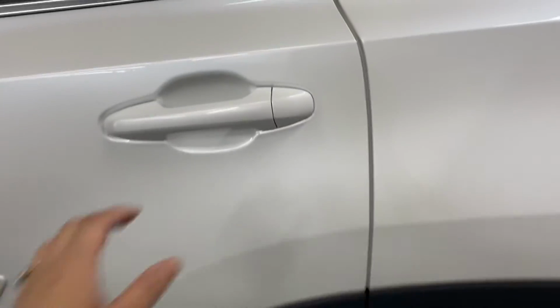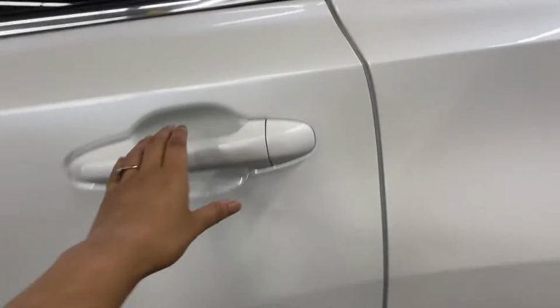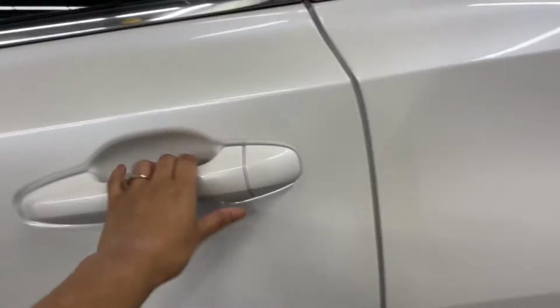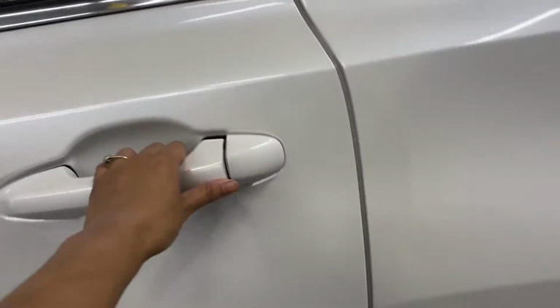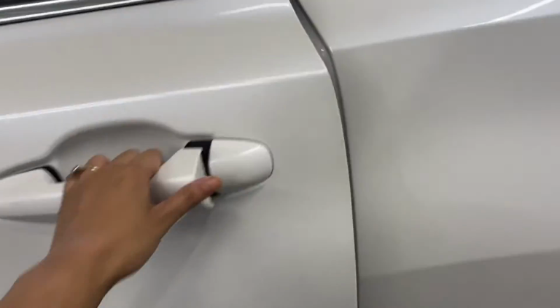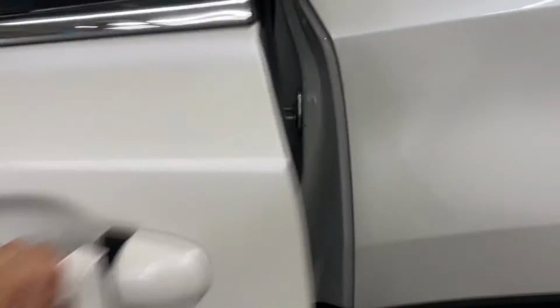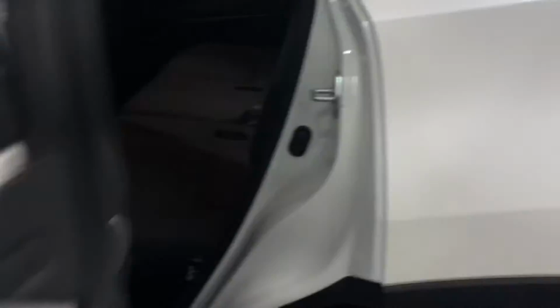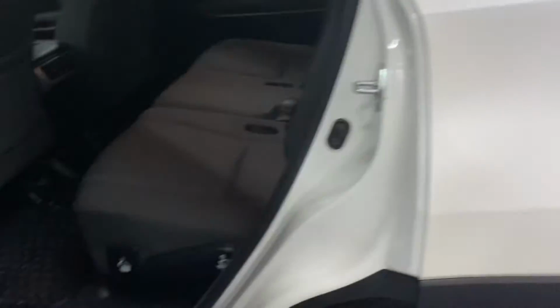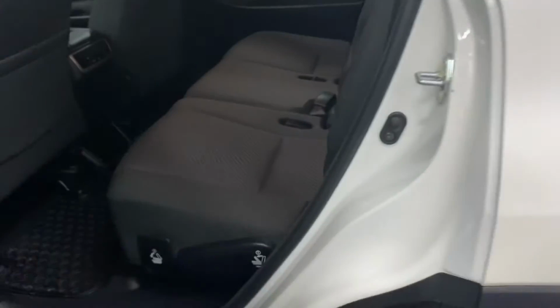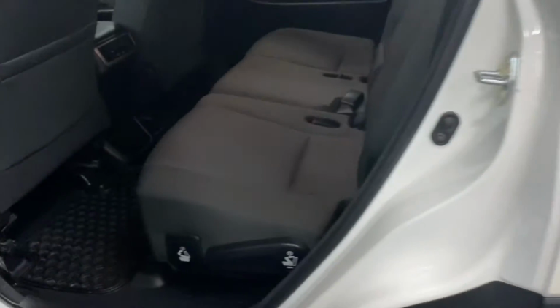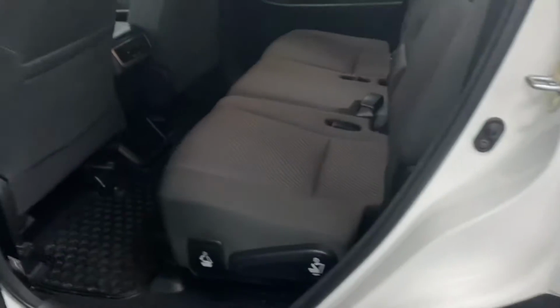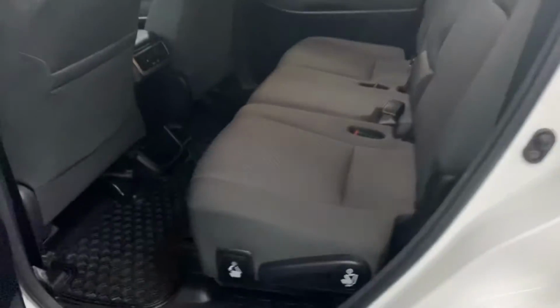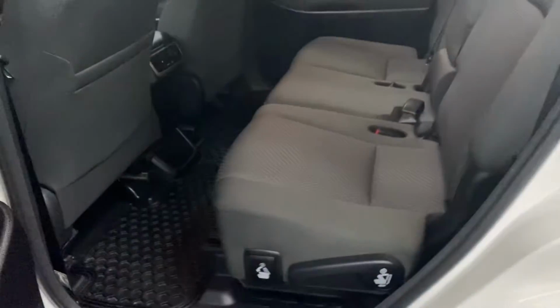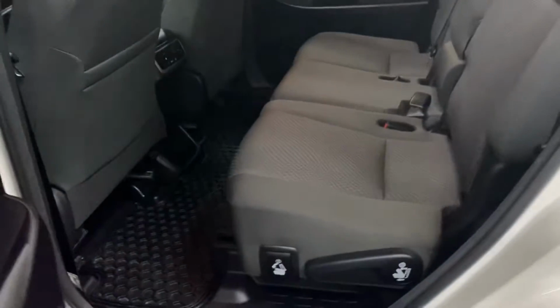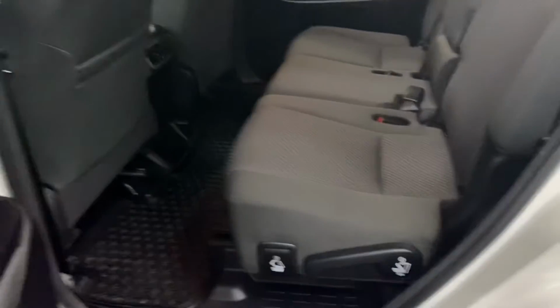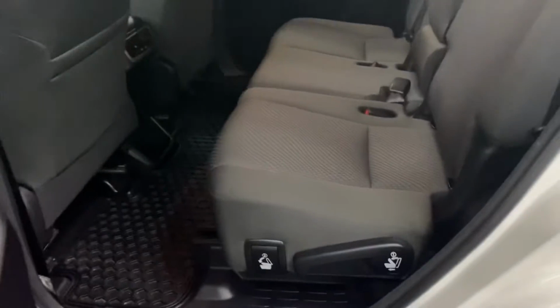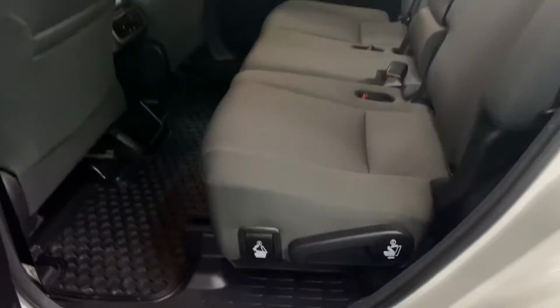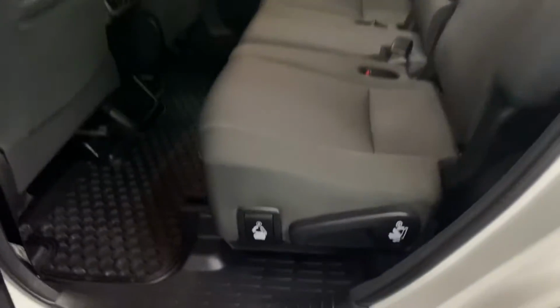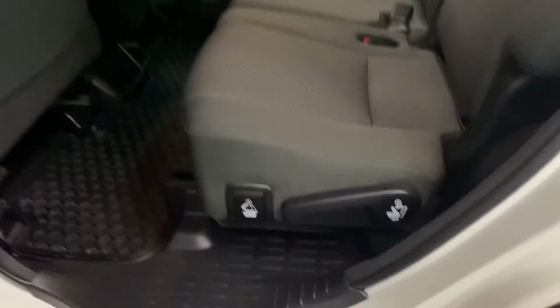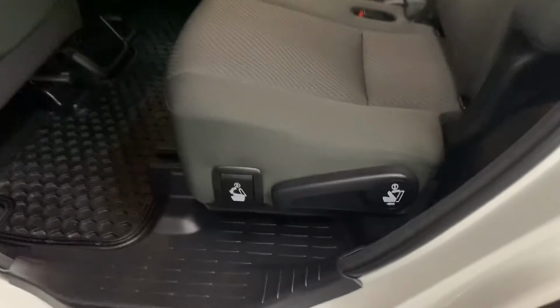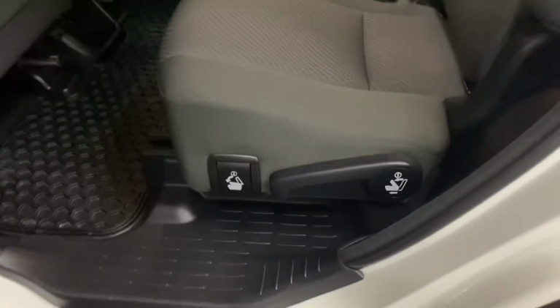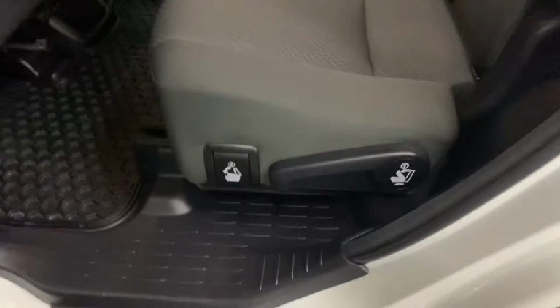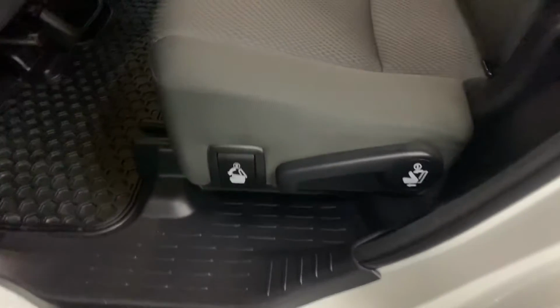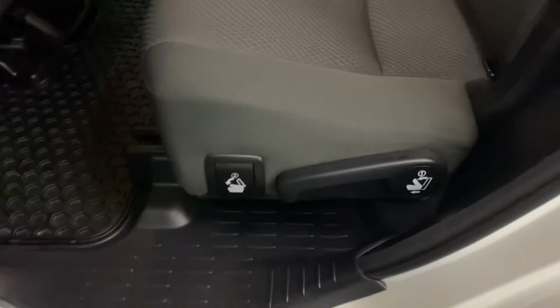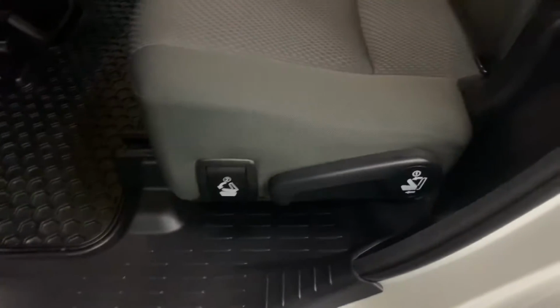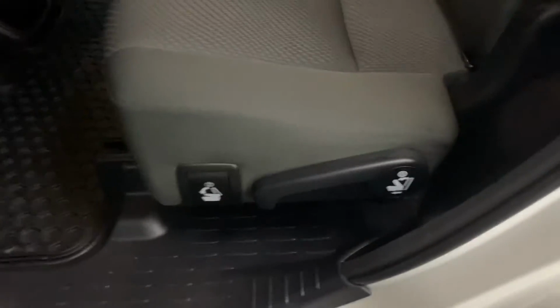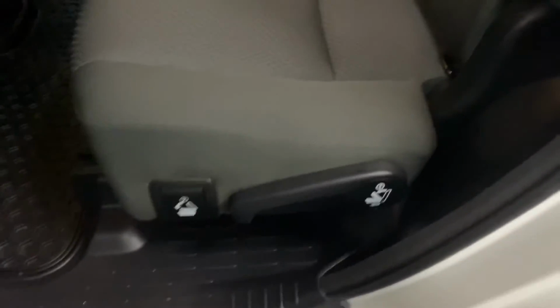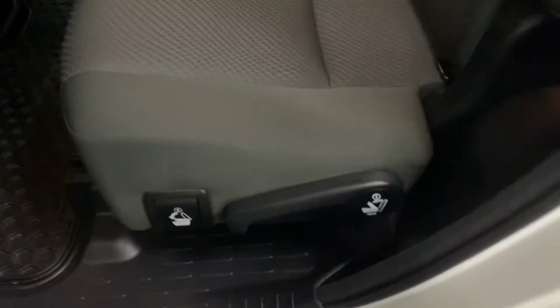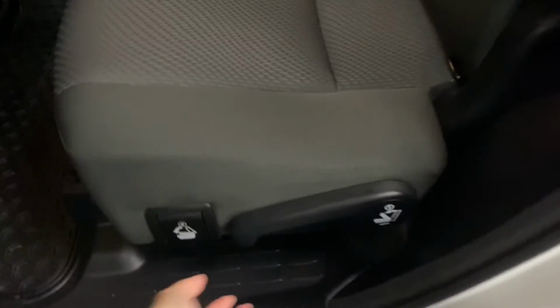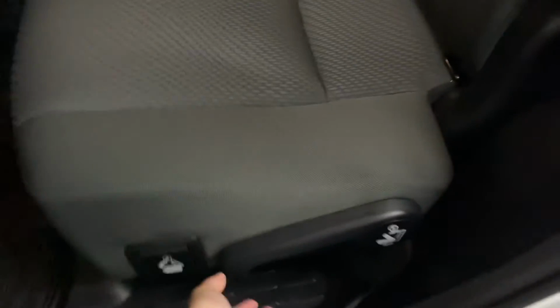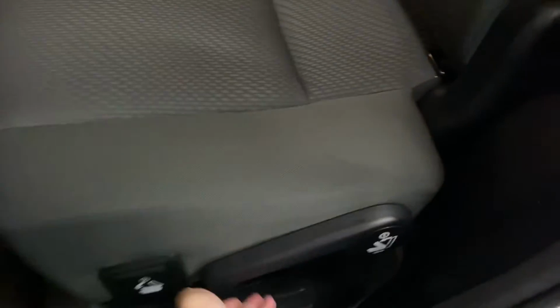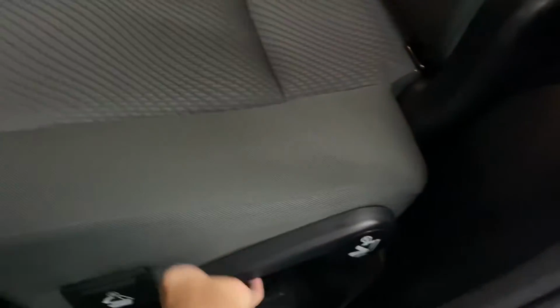In your rear seats, you have levers on either side to access the third row.